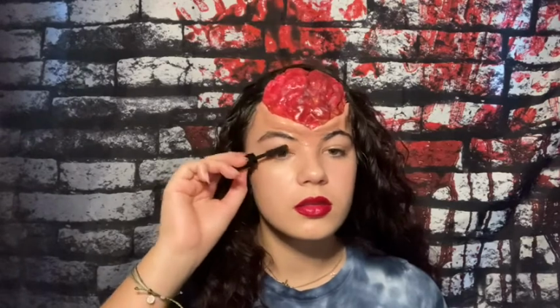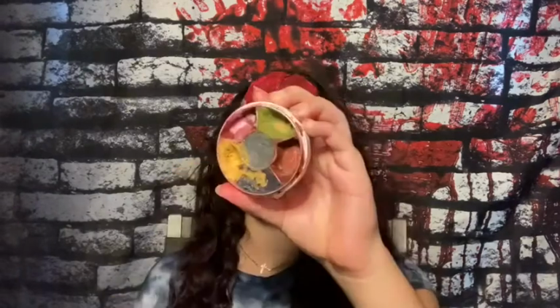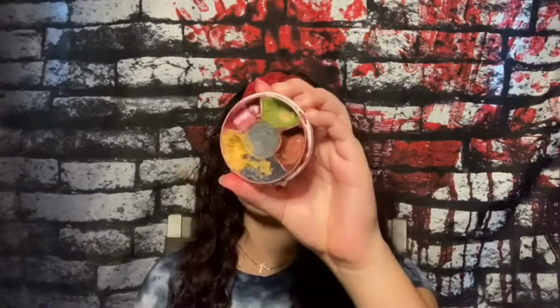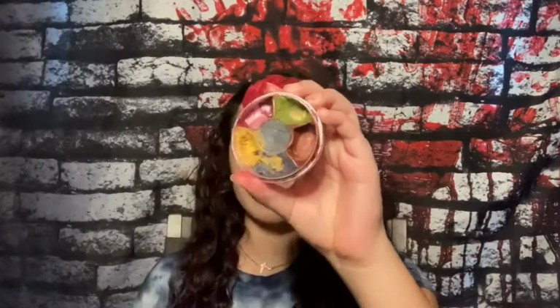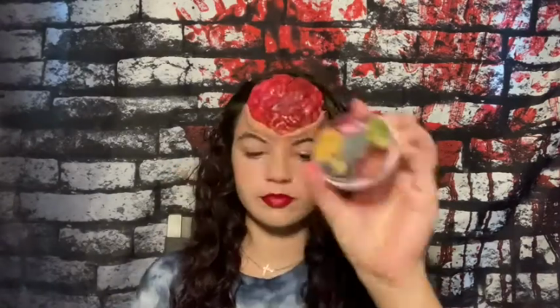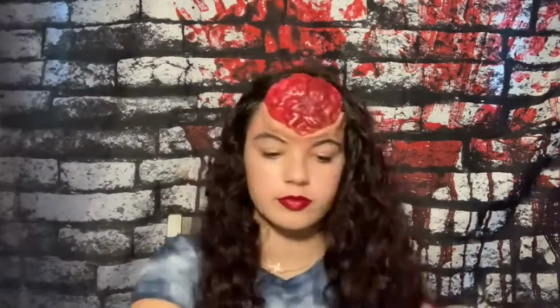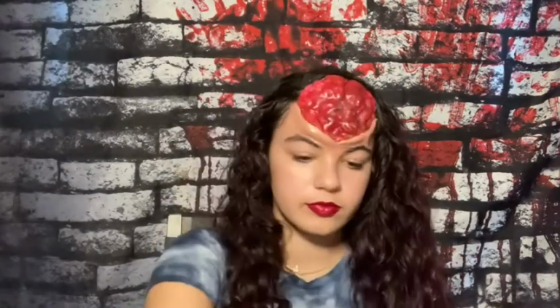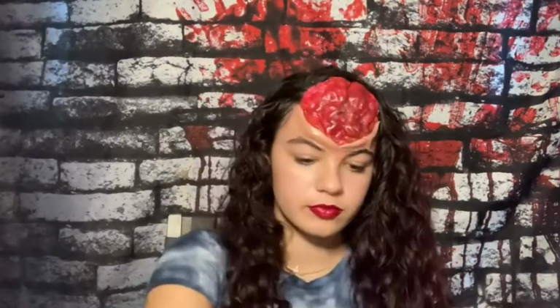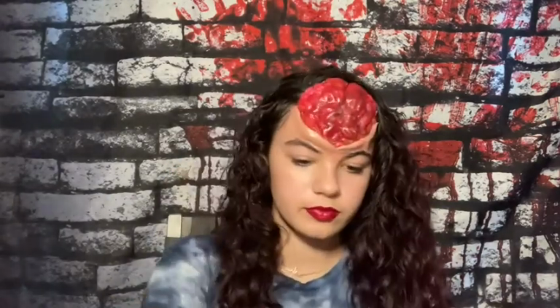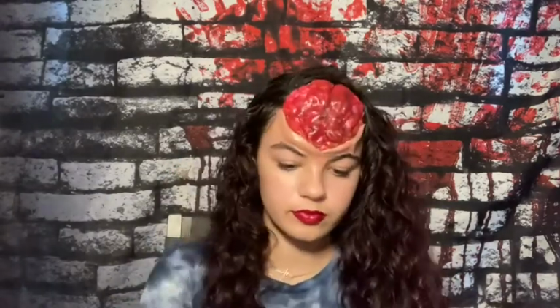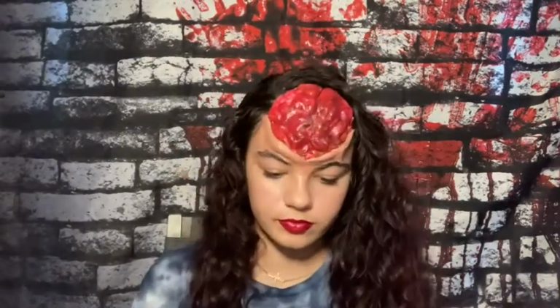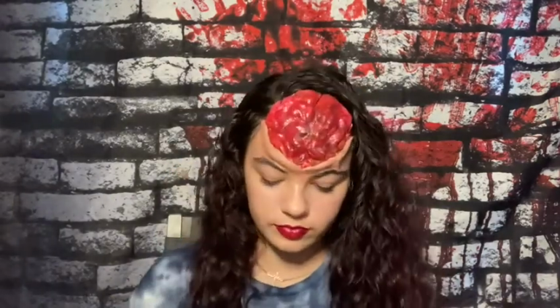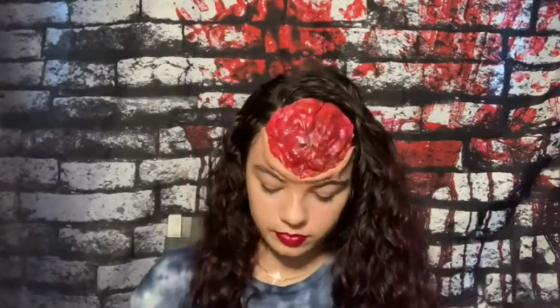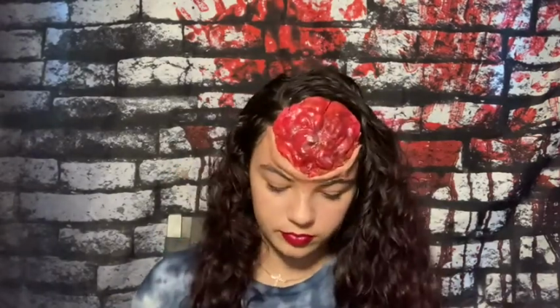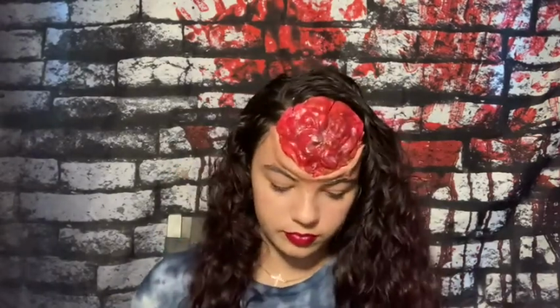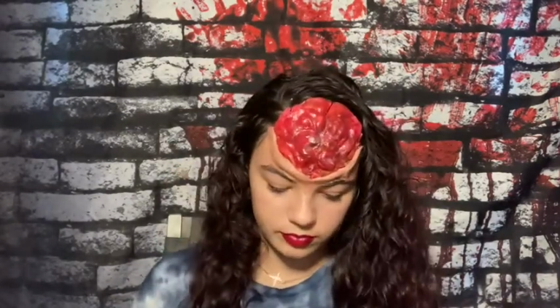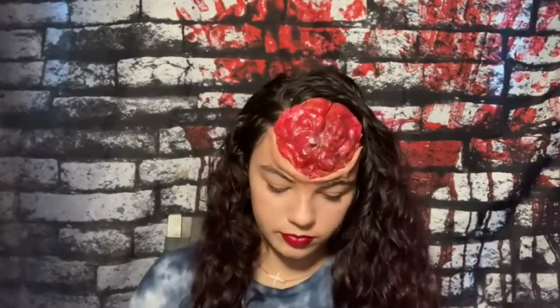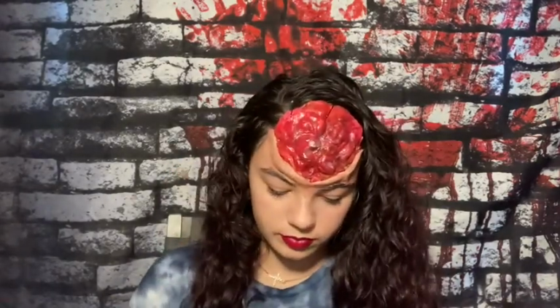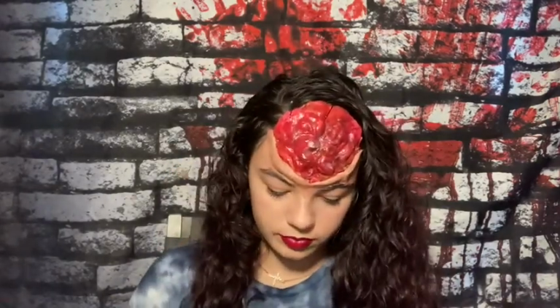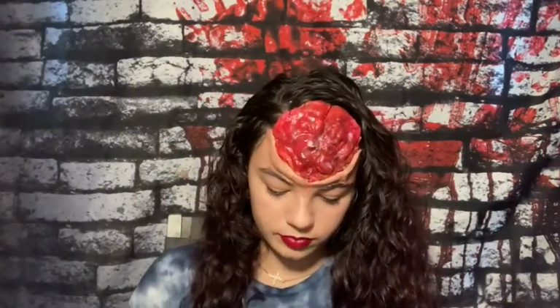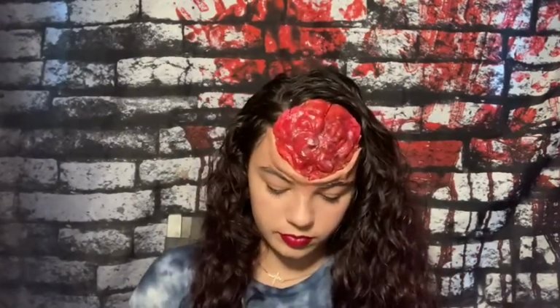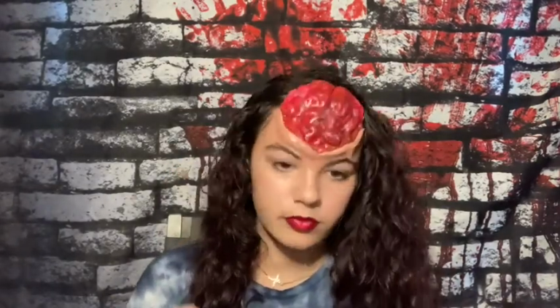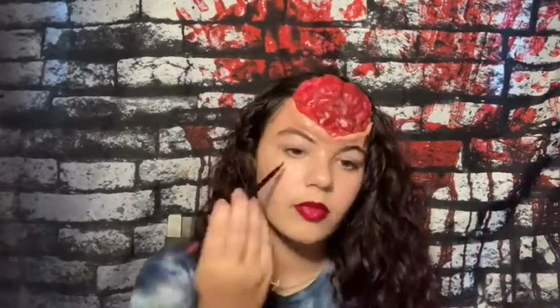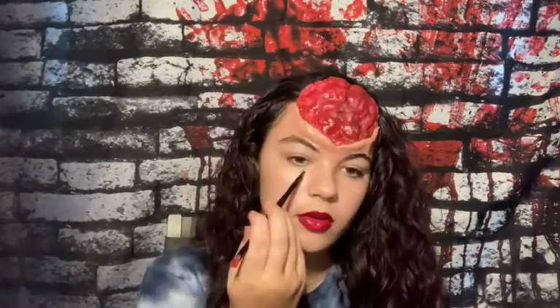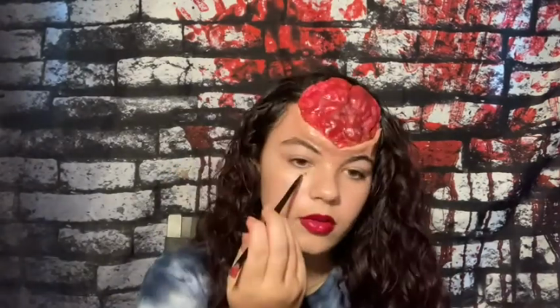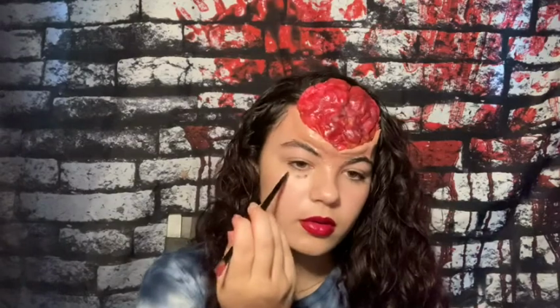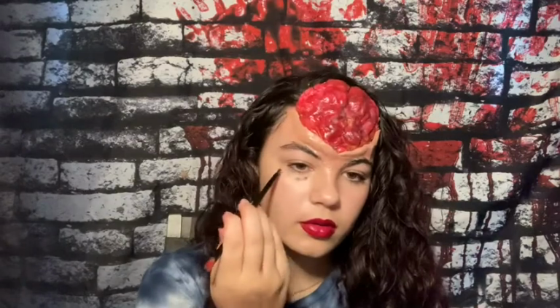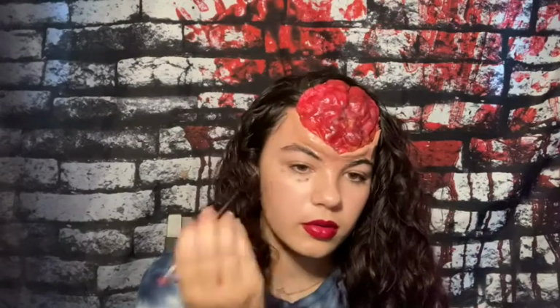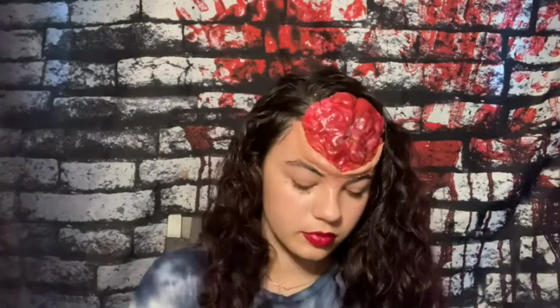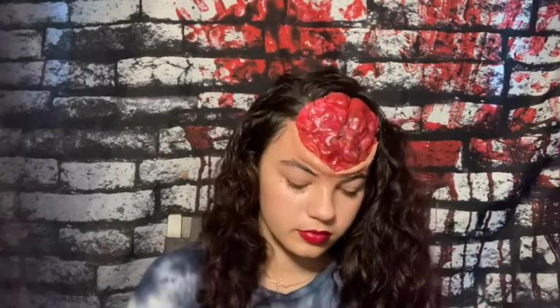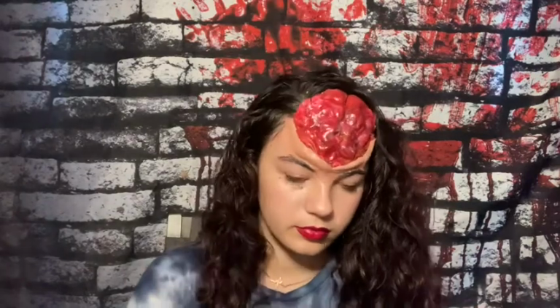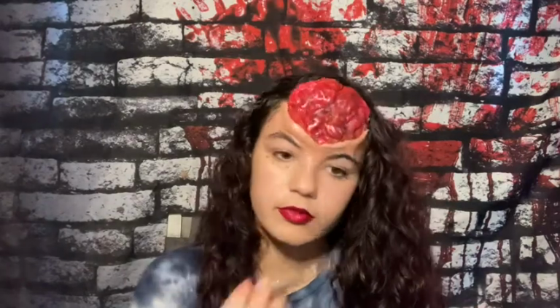Now I'm taking the Zombie Will's dark red. I'm just going to put spots of the red under my eyes and then blend it out.